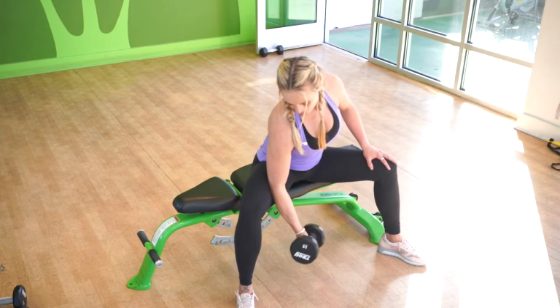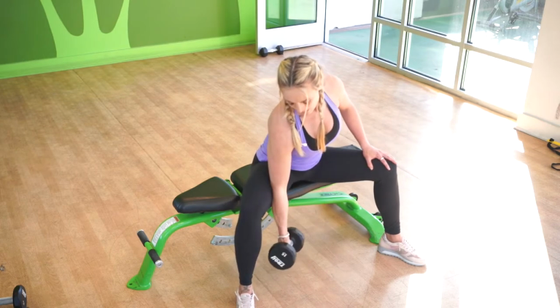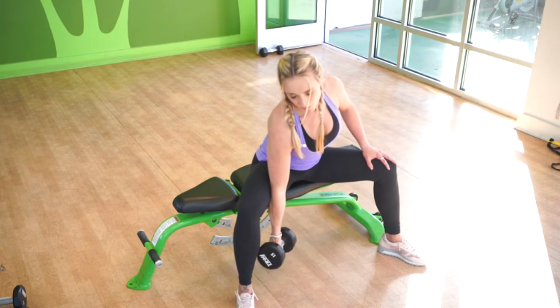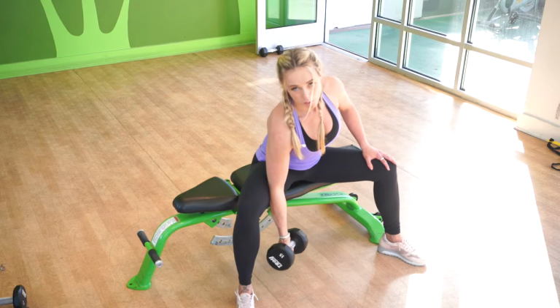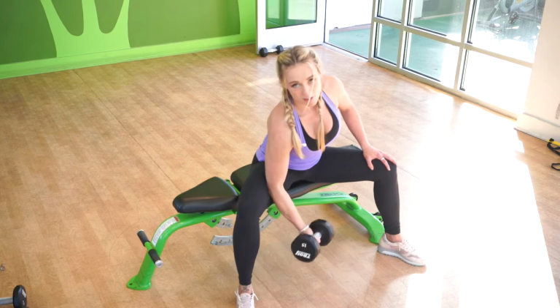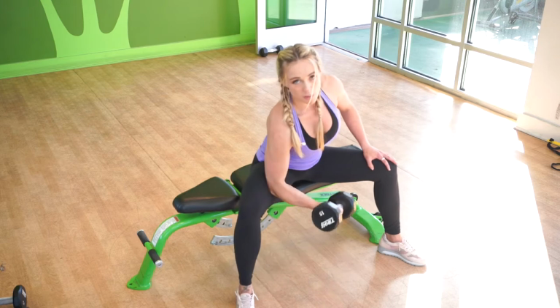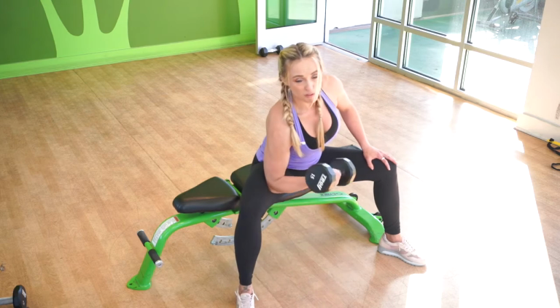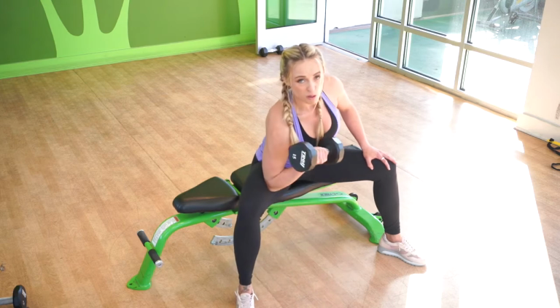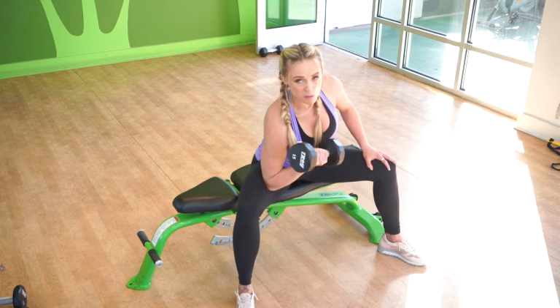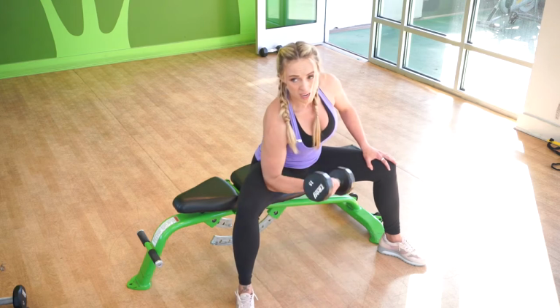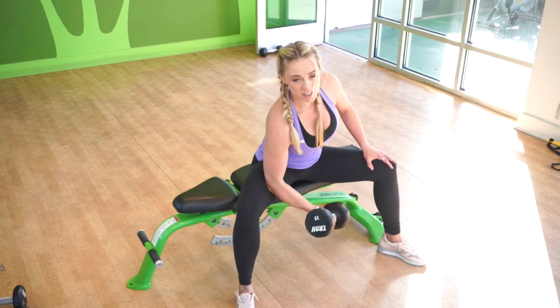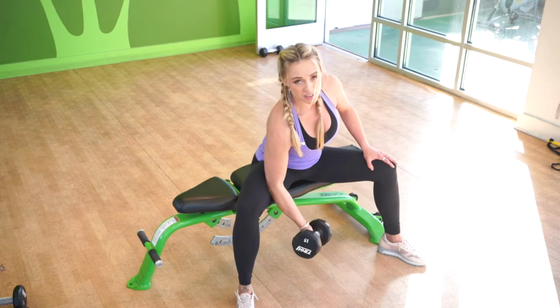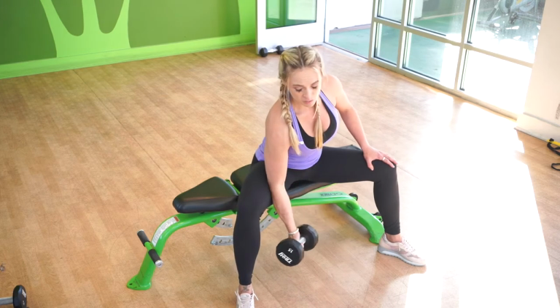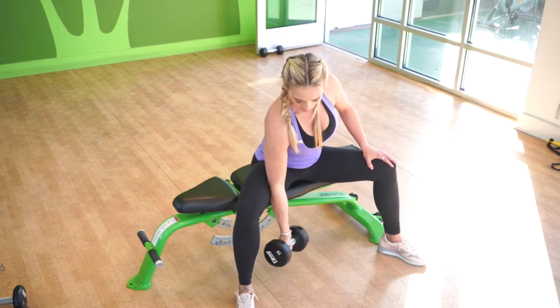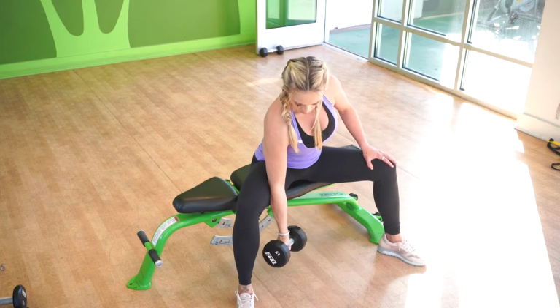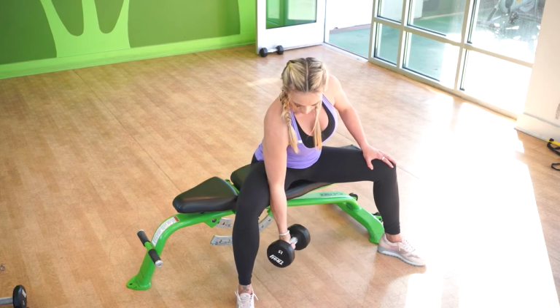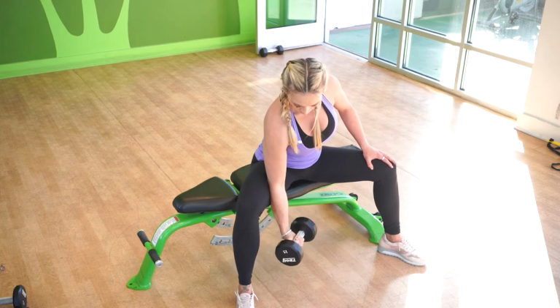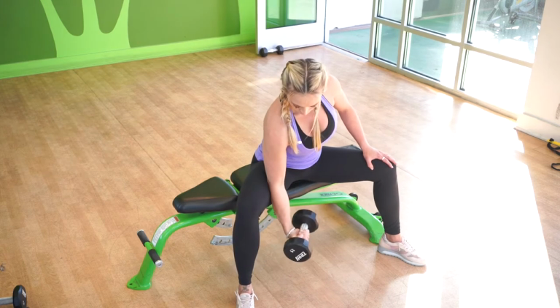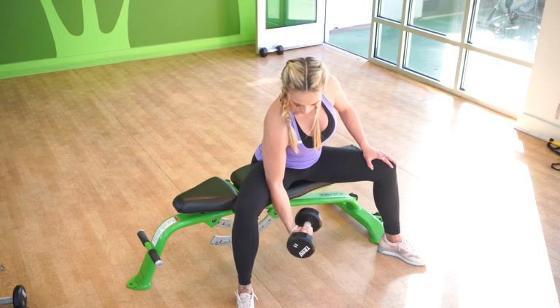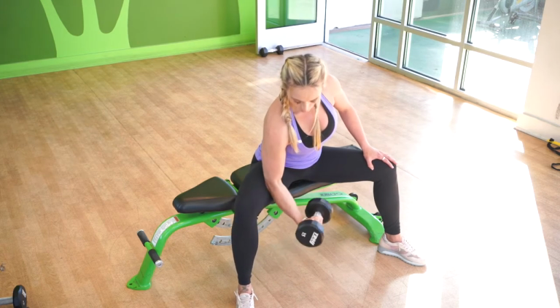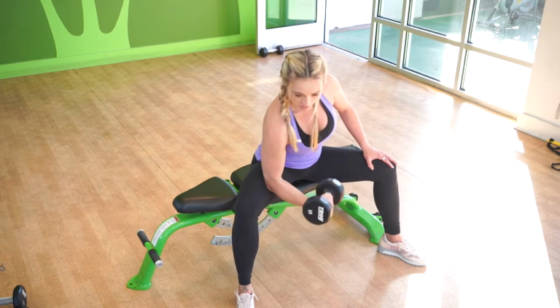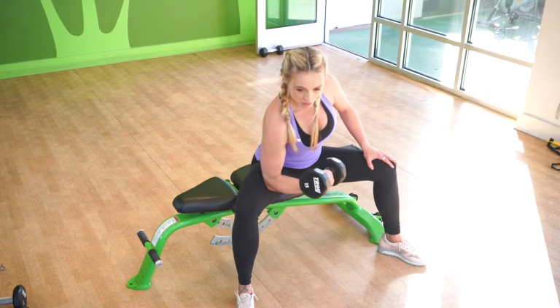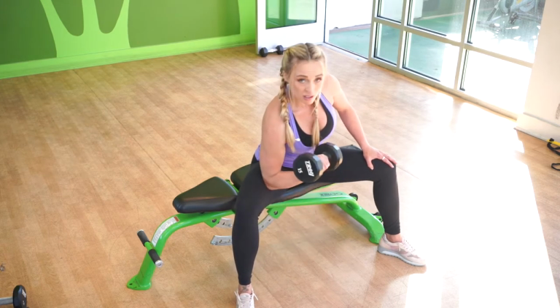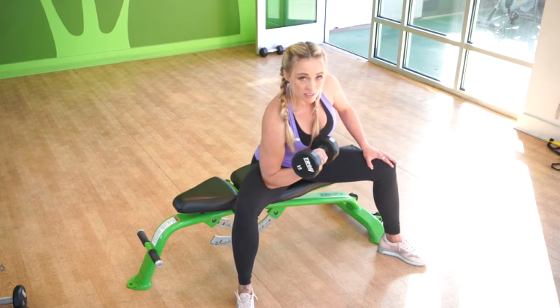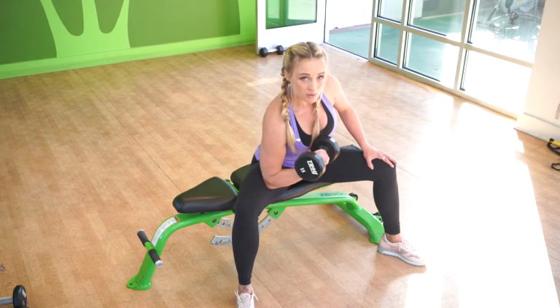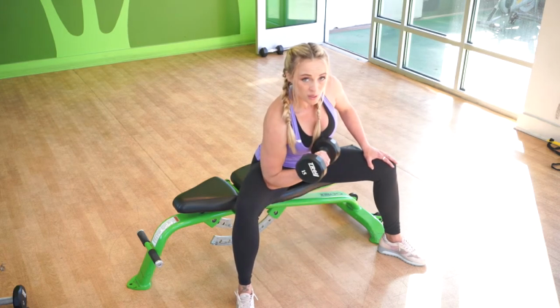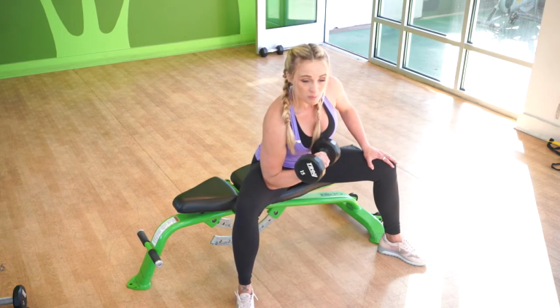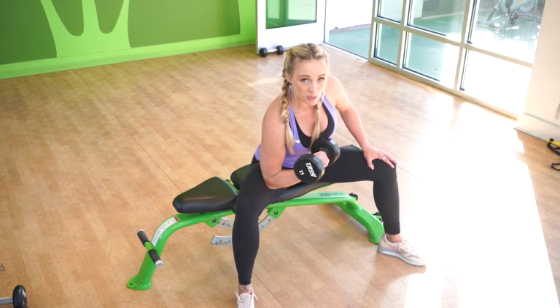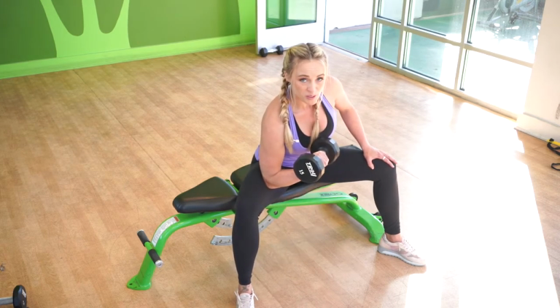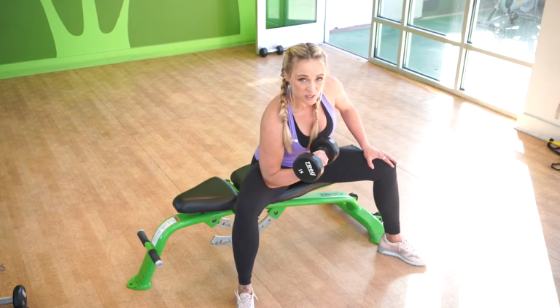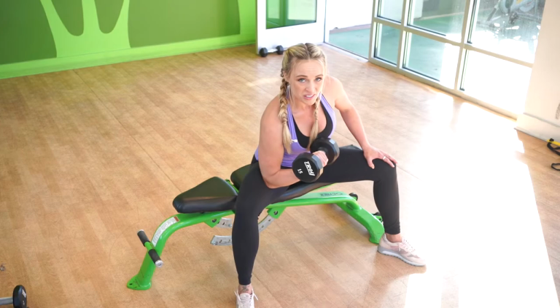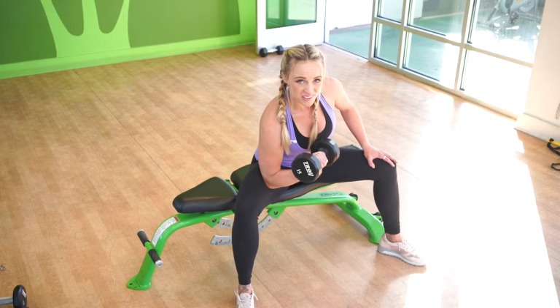And if you want a little bit of forearm action, we can start with a wrist curl into our concentration curl.